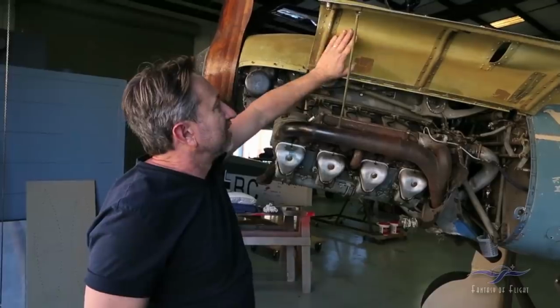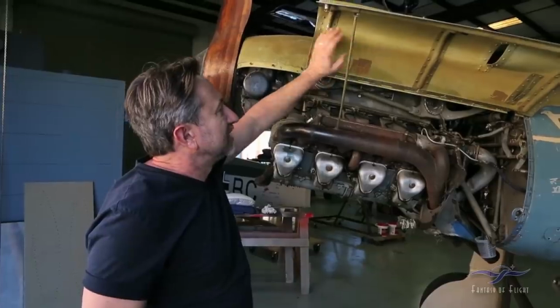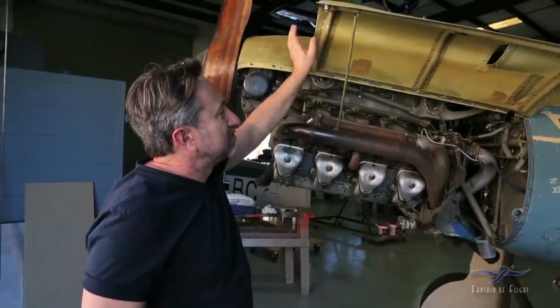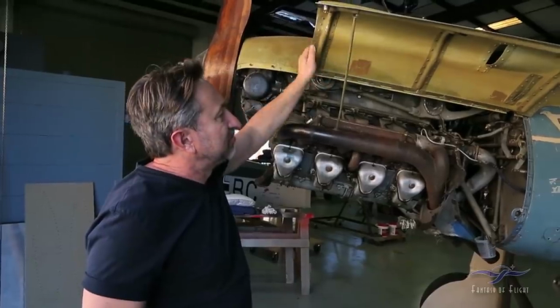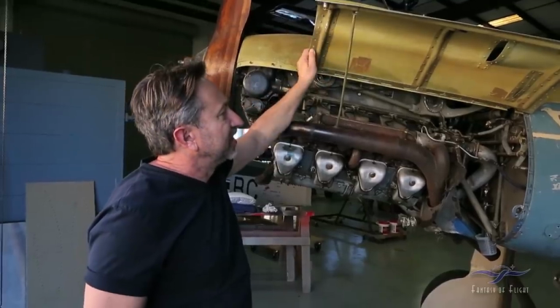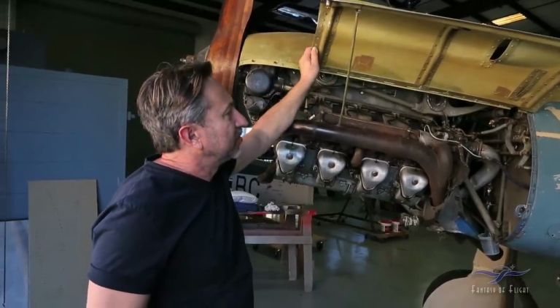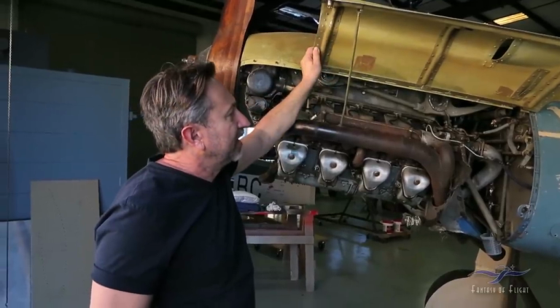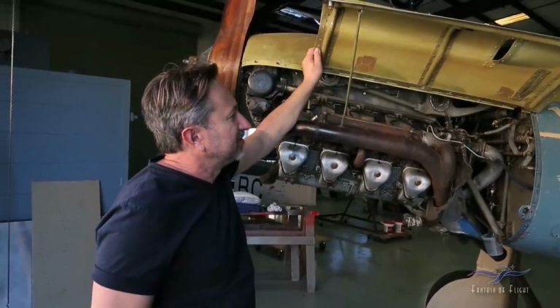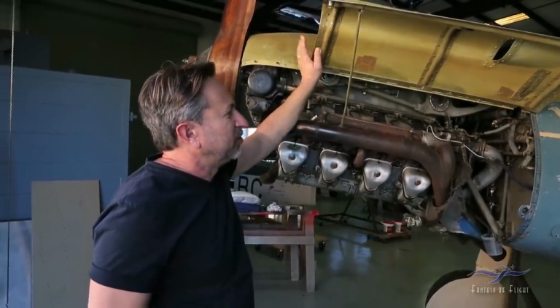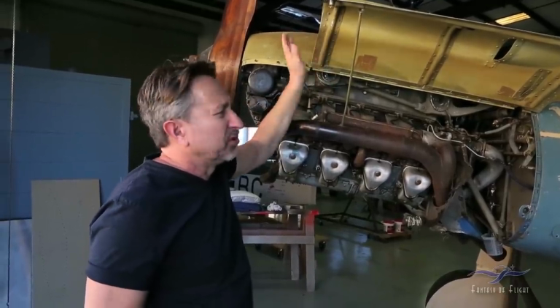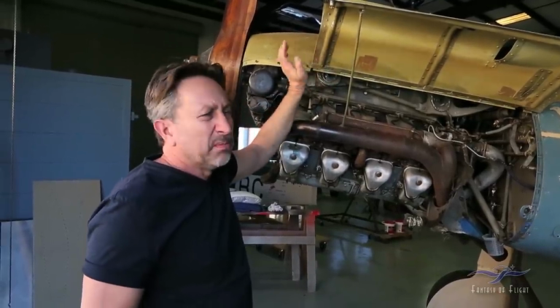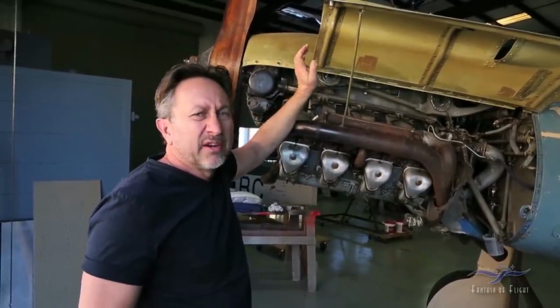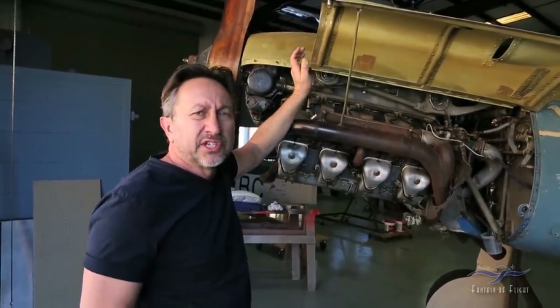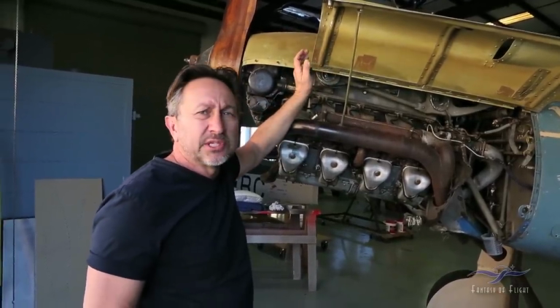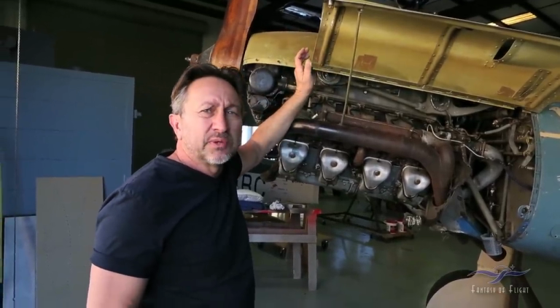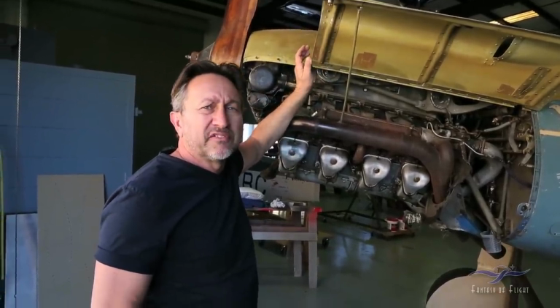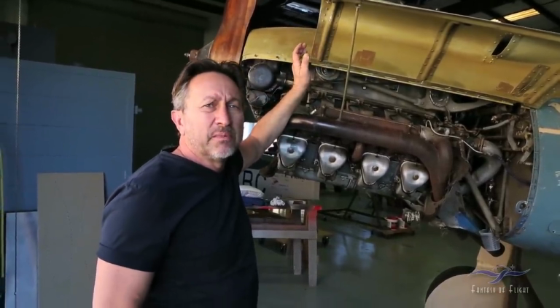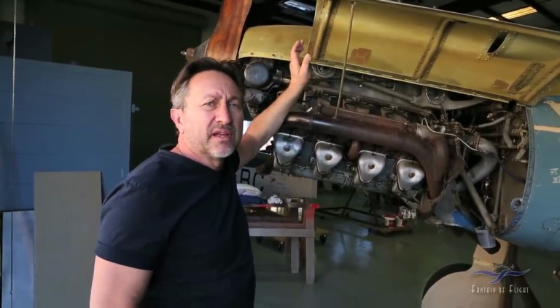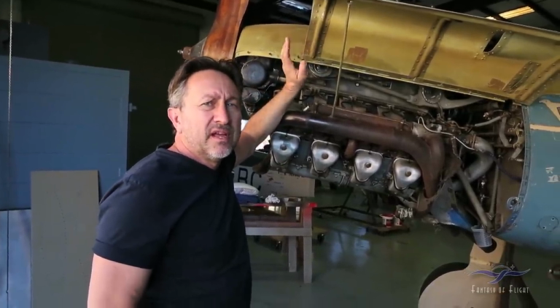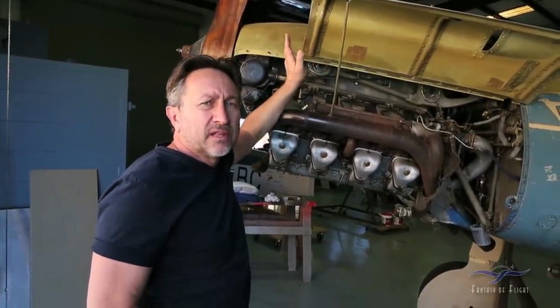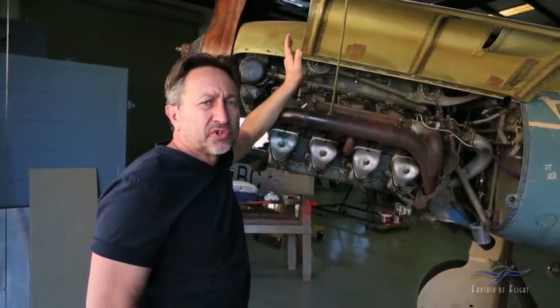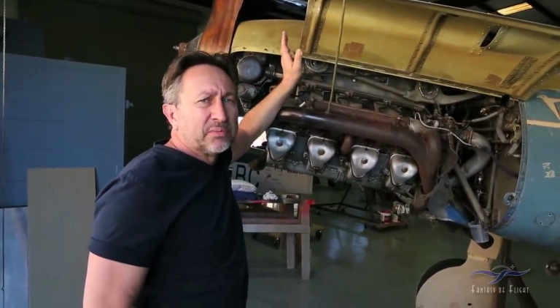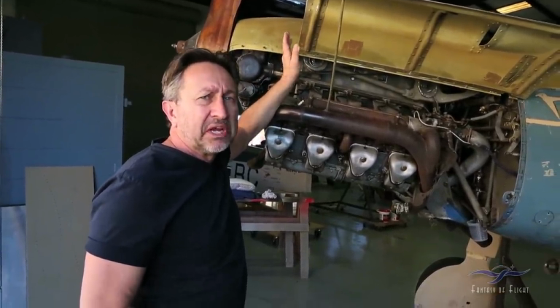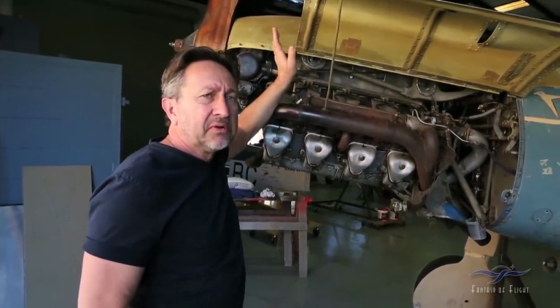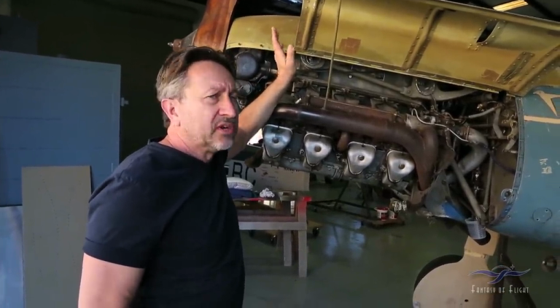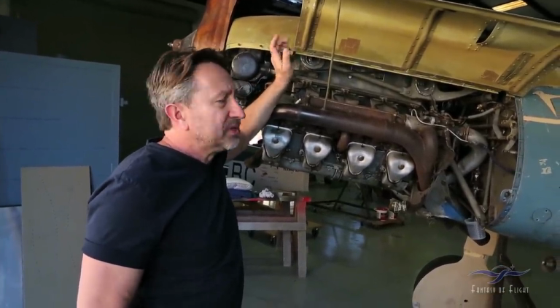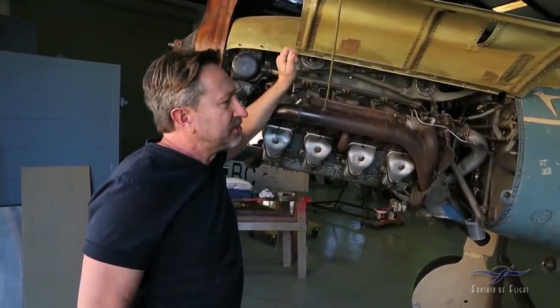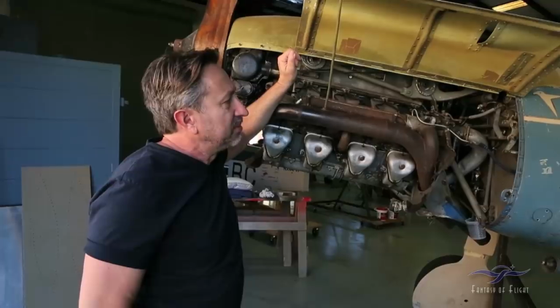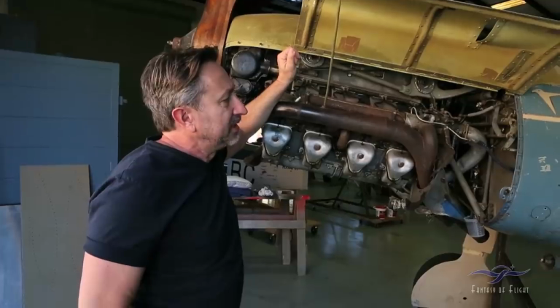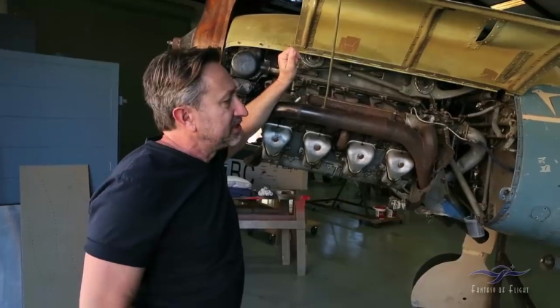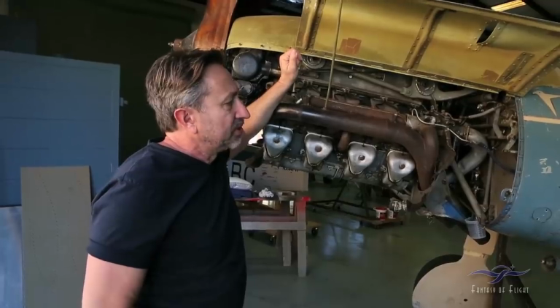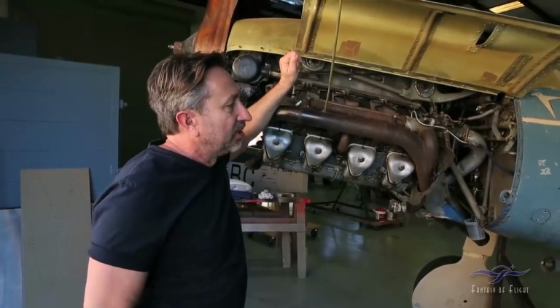The cowling seems to be fitting okay. There are a few minor adjustments we have to make — a little trimming here and there — but it shouldn't be an issue at all.